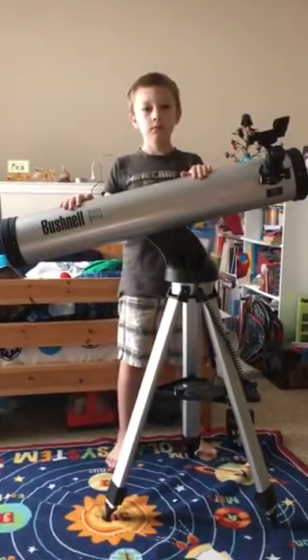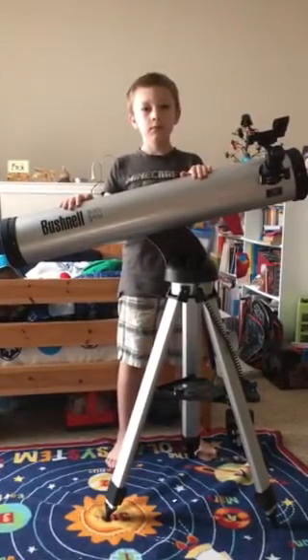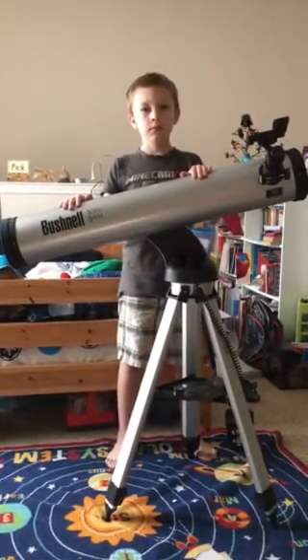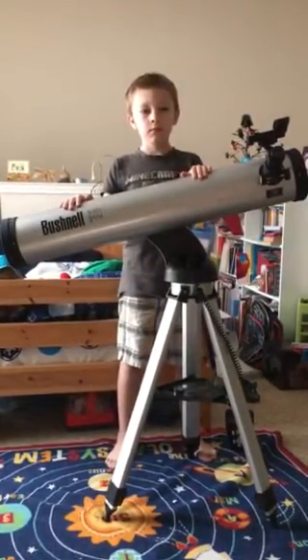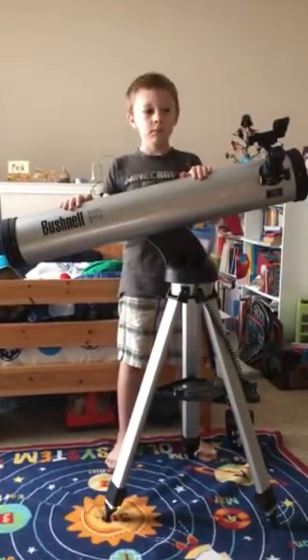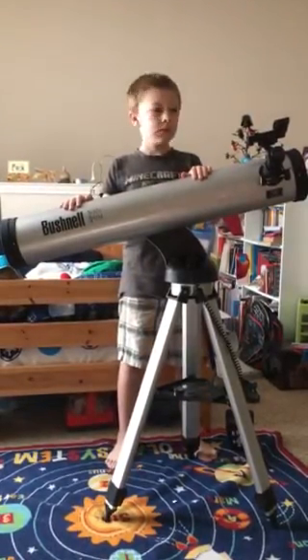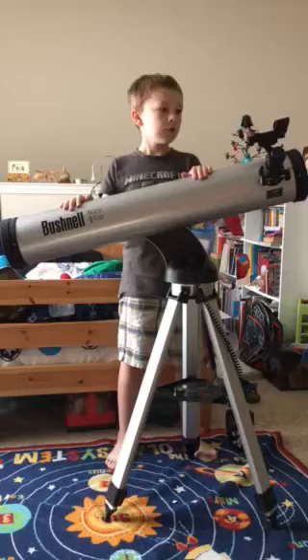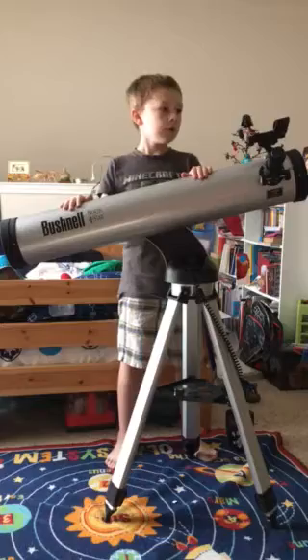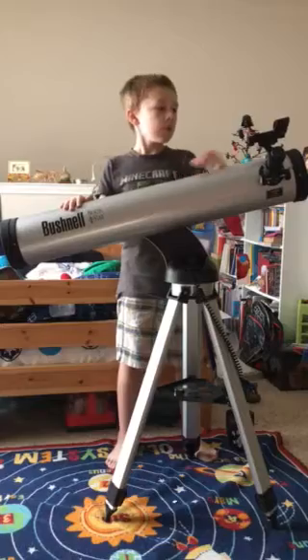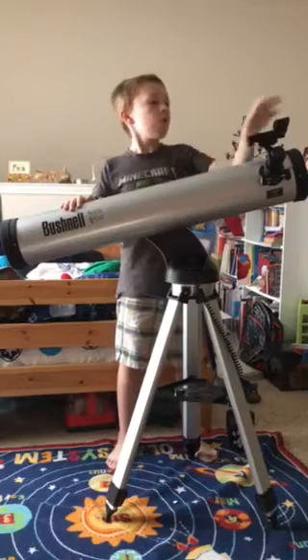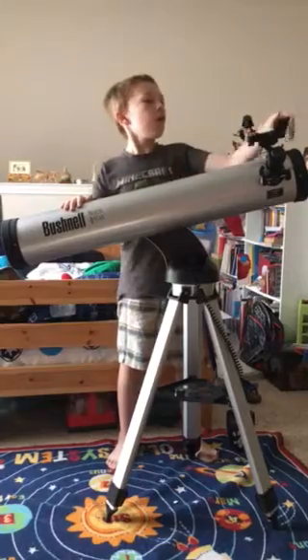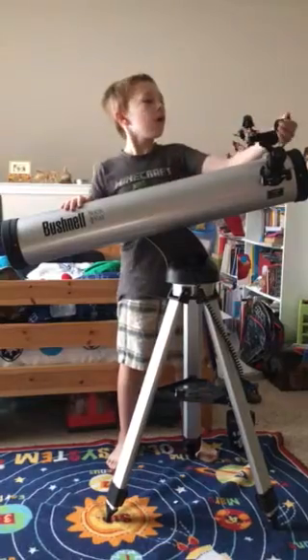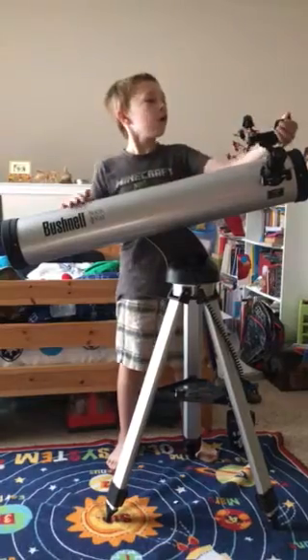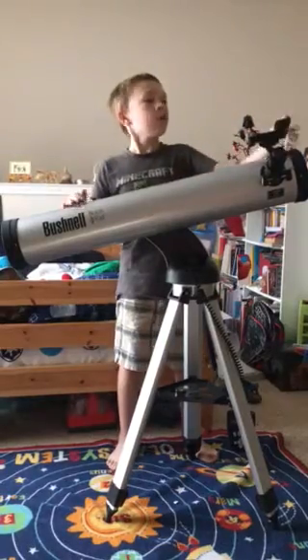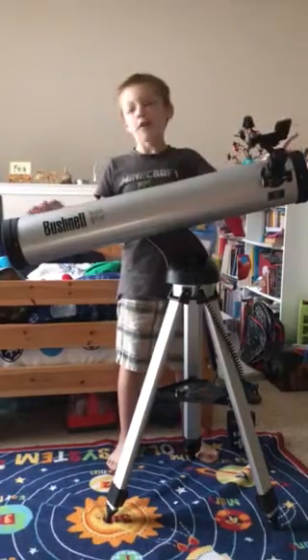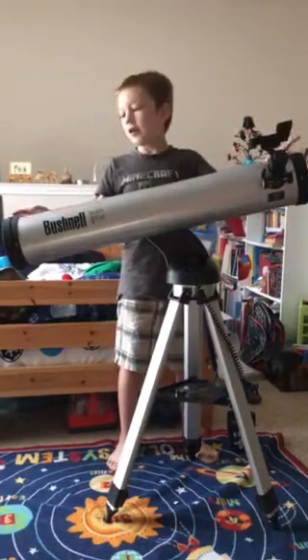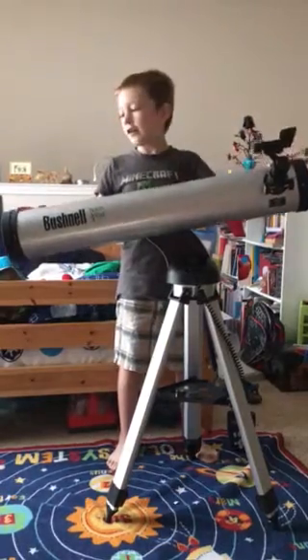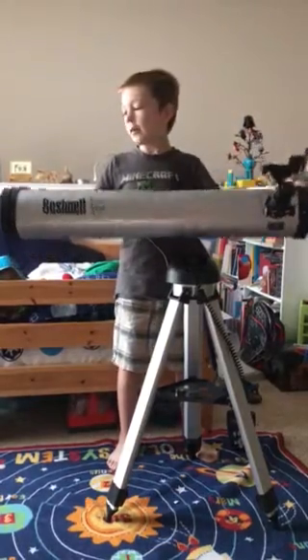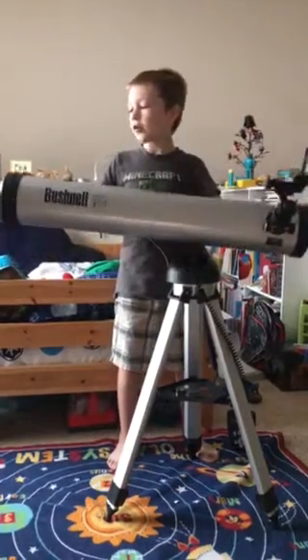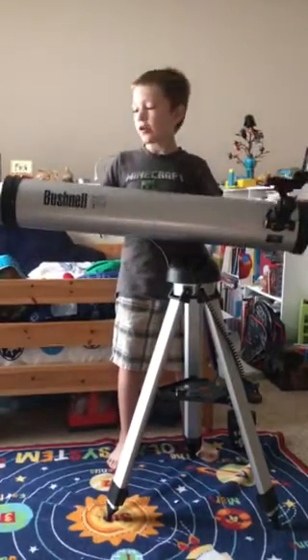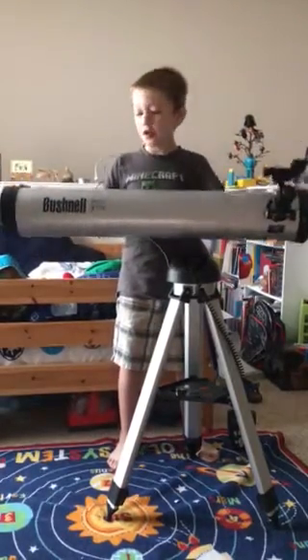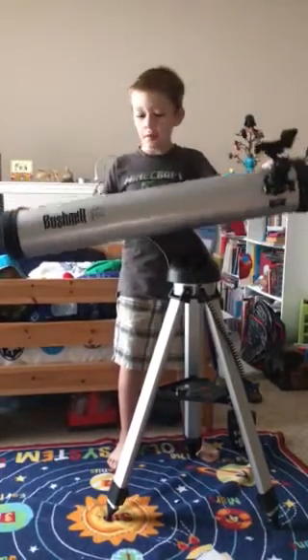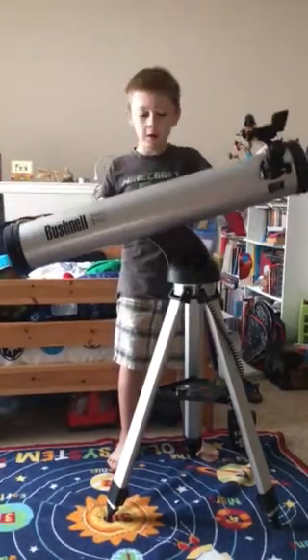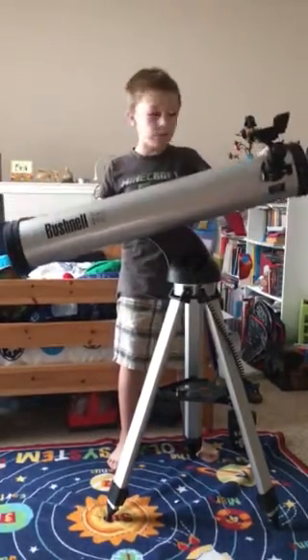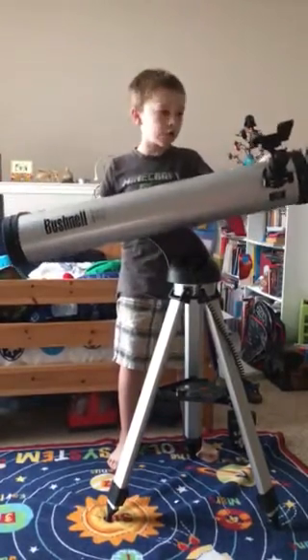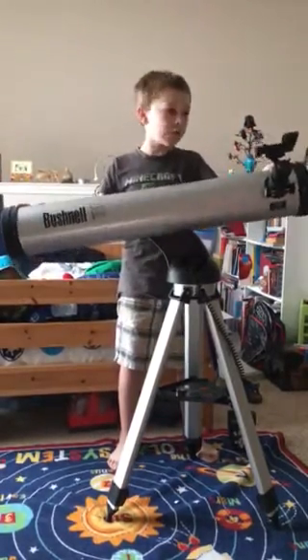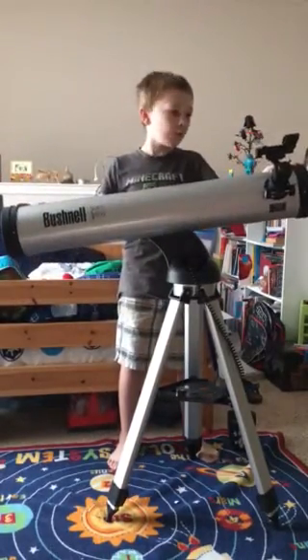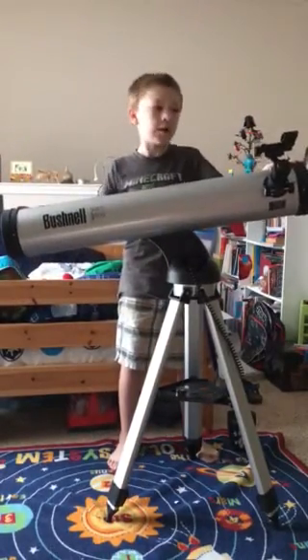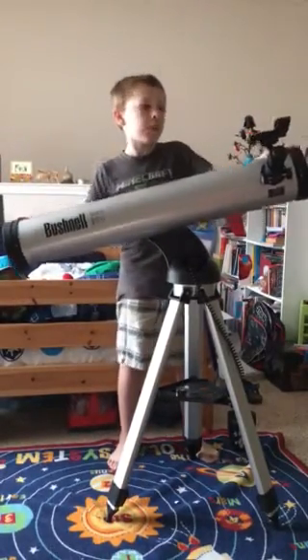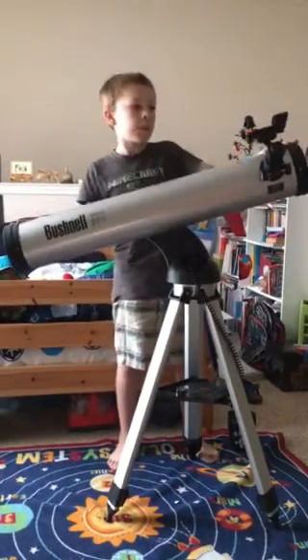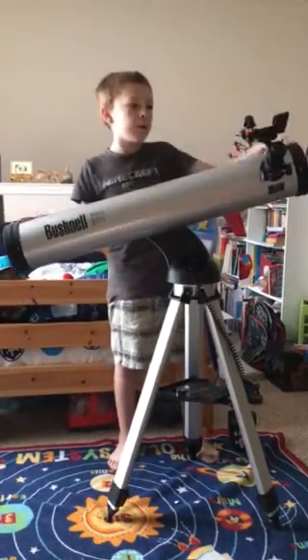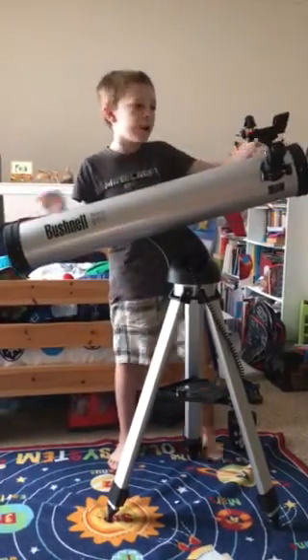Can you describe the telescope? Well, it's a nicely built telescope. 114mm is pretty big.